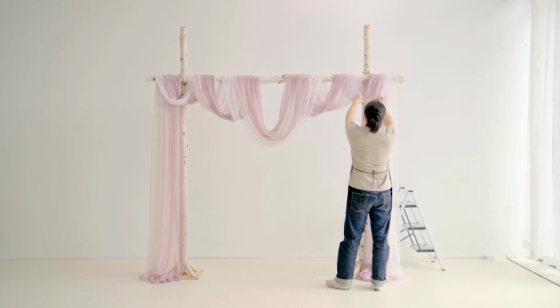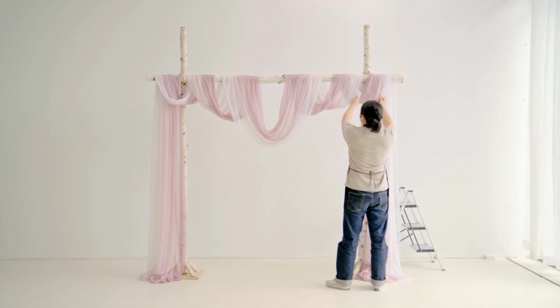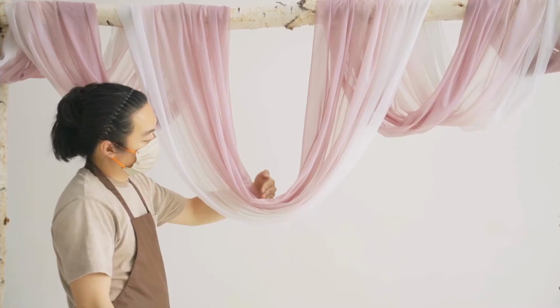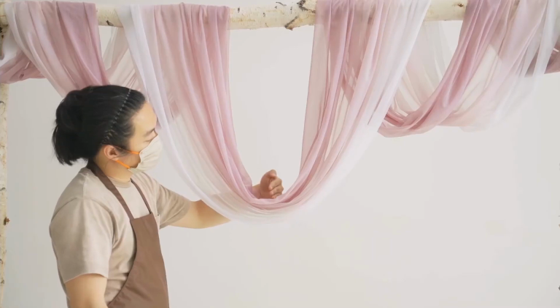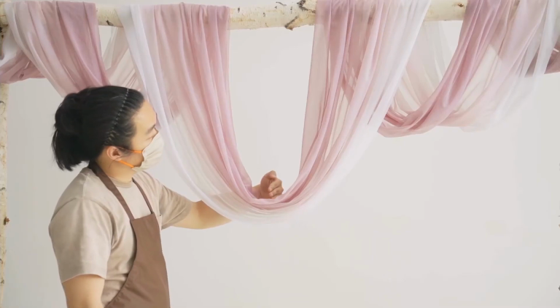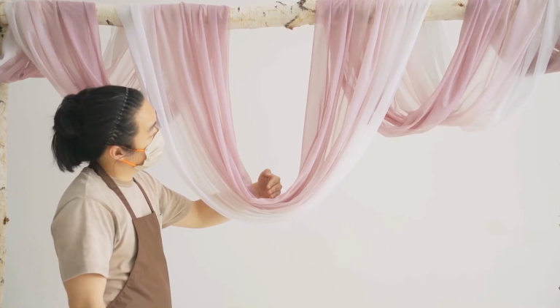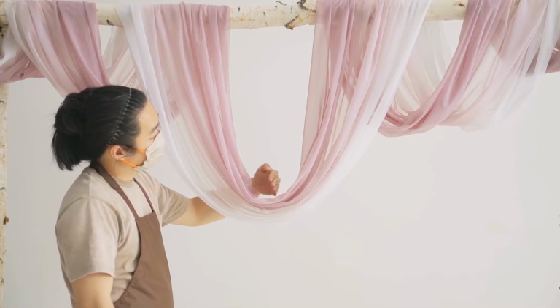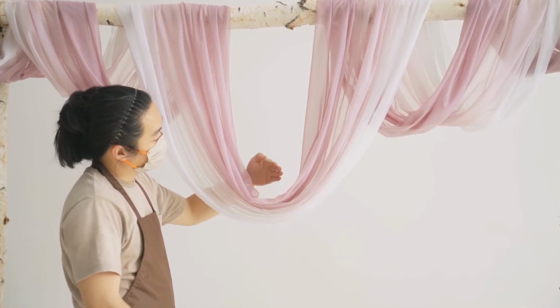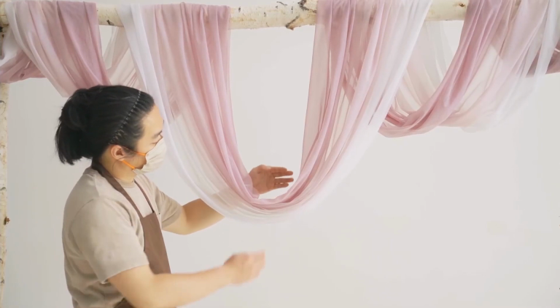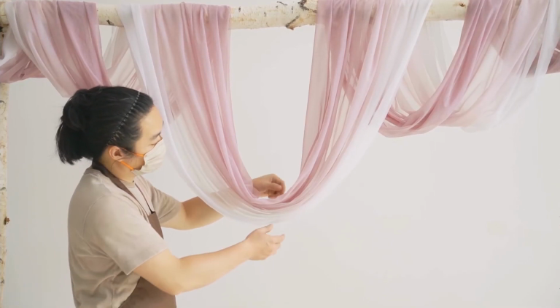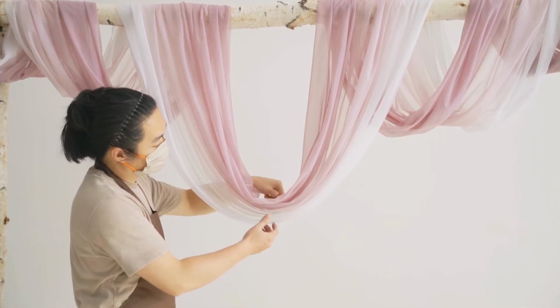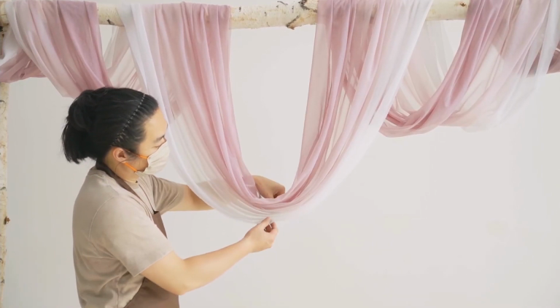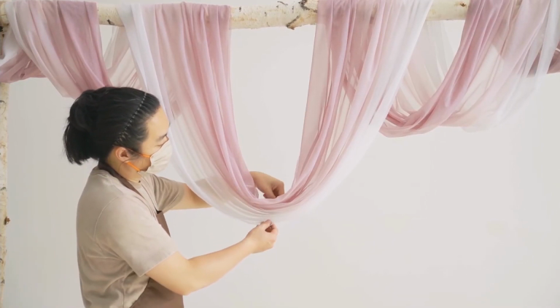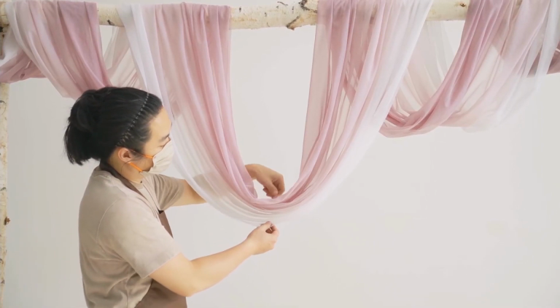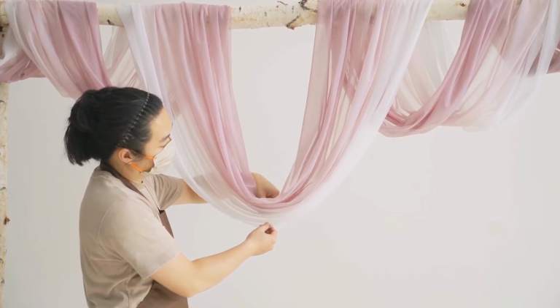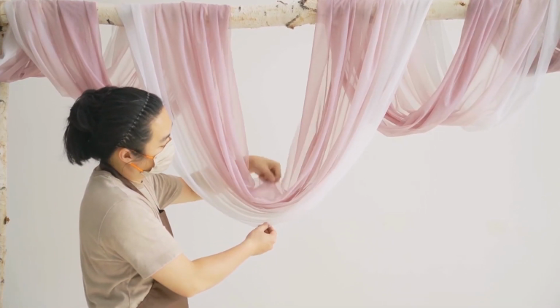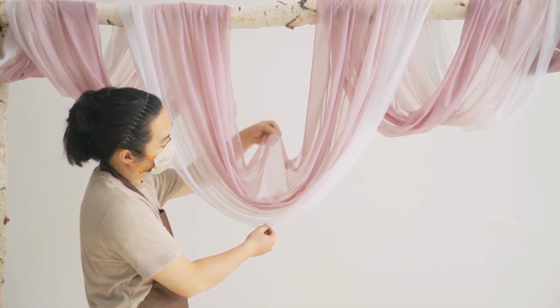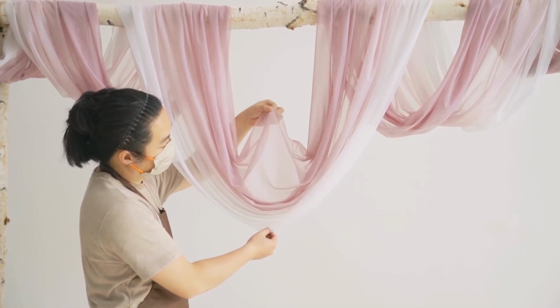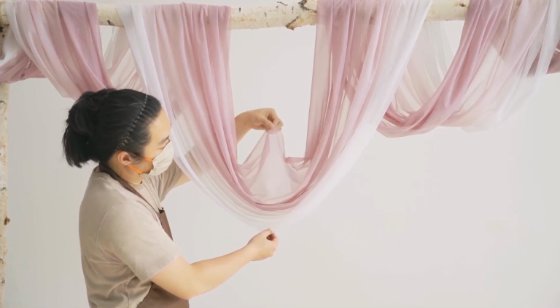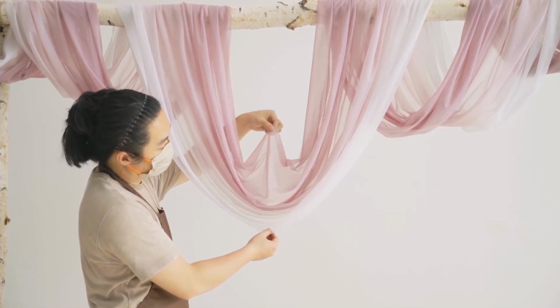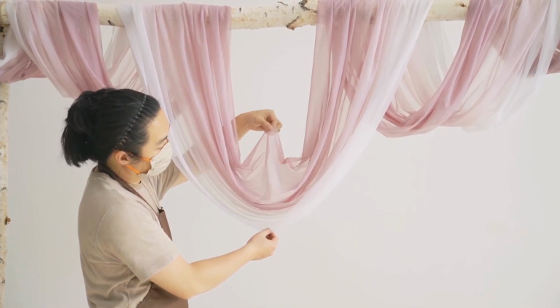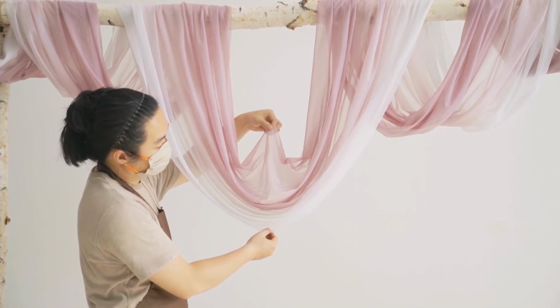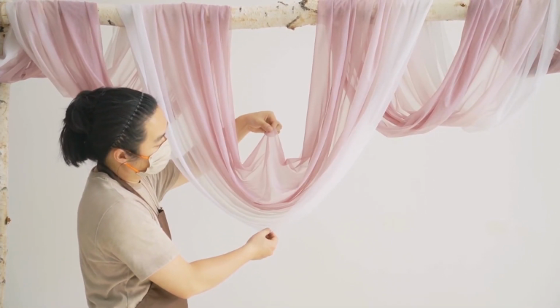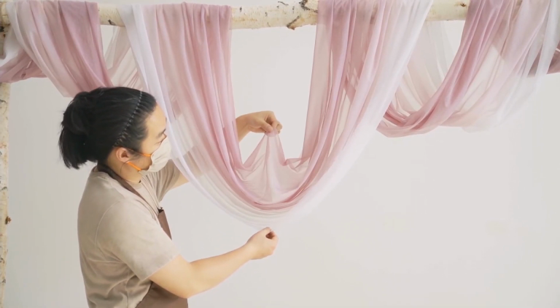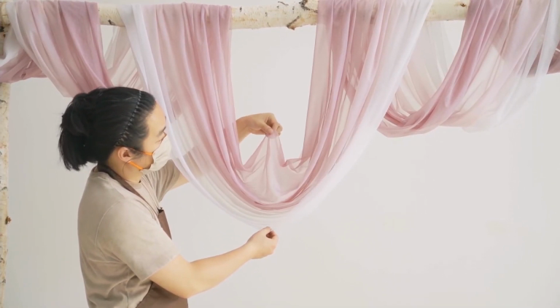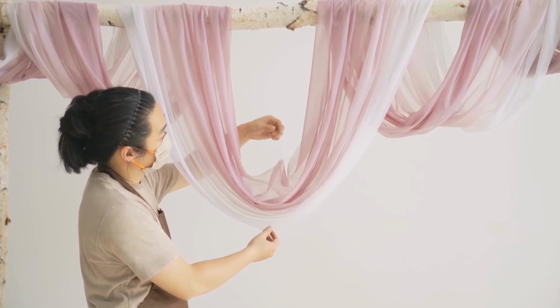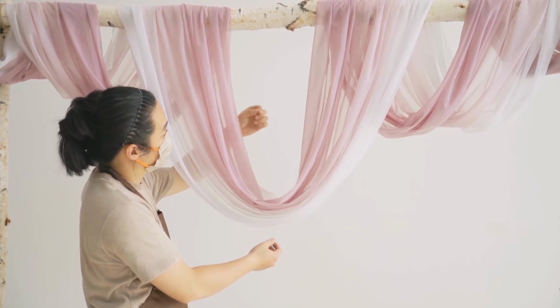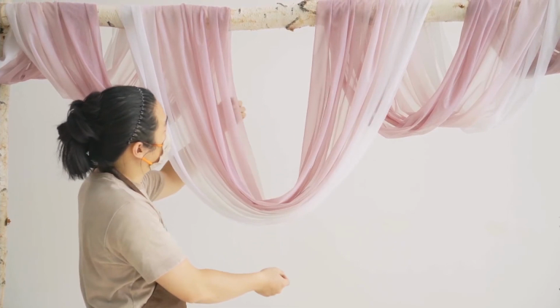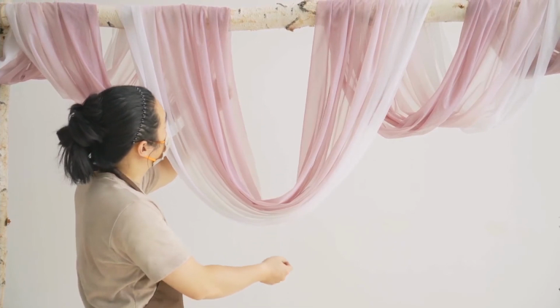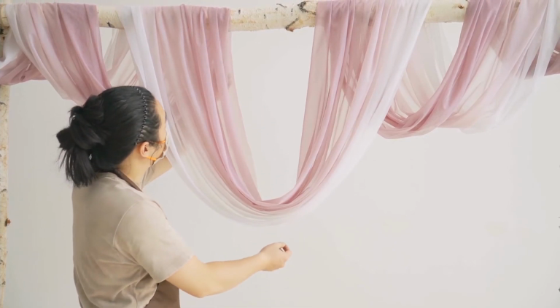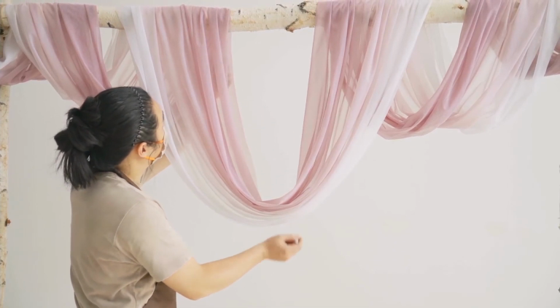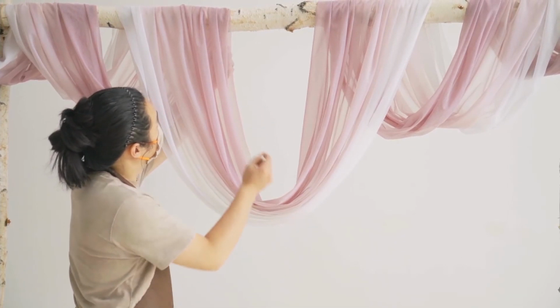If one of the loops looks flat, you can pull the inner fabric back to make it full again.